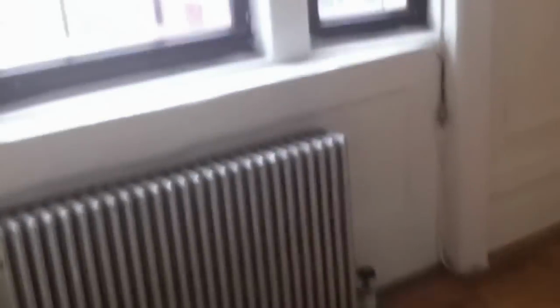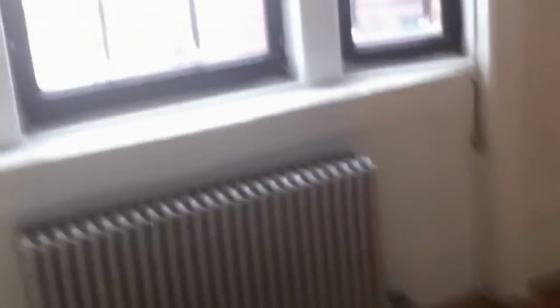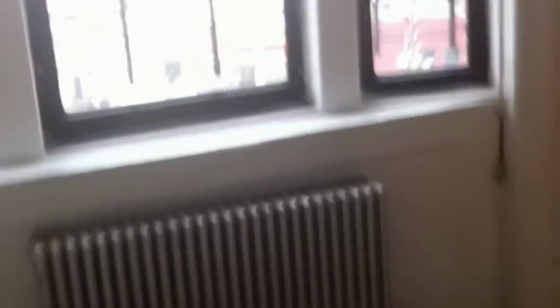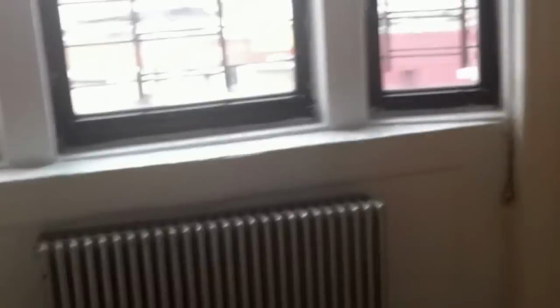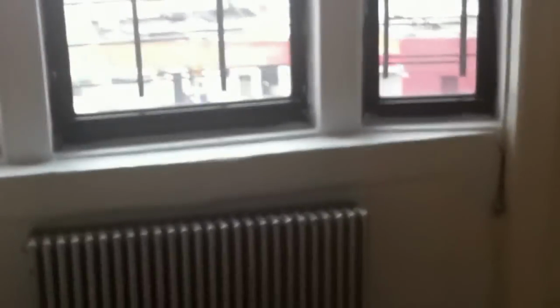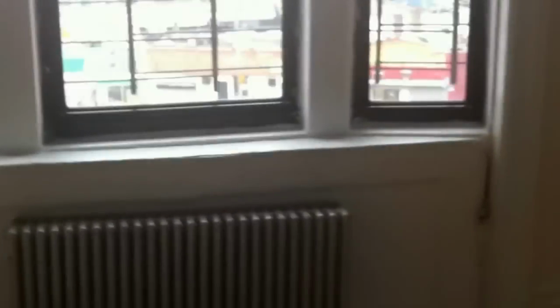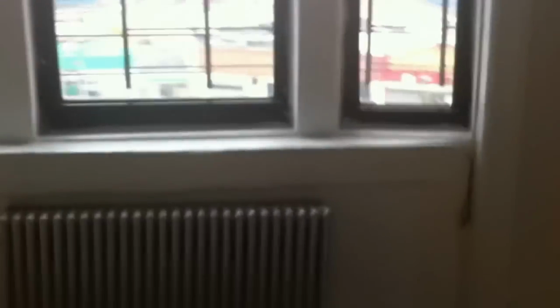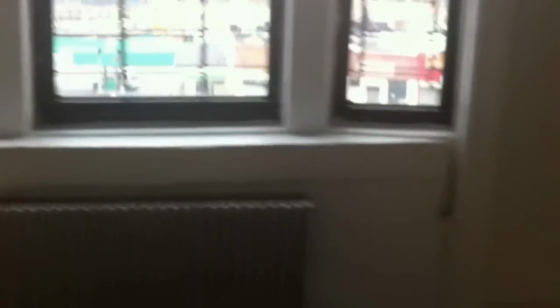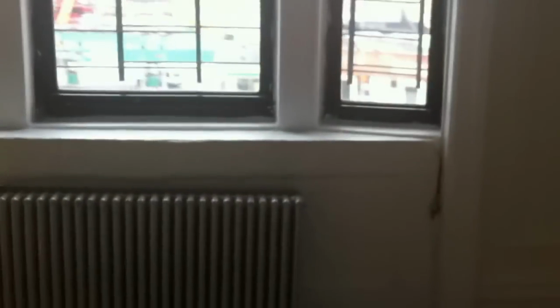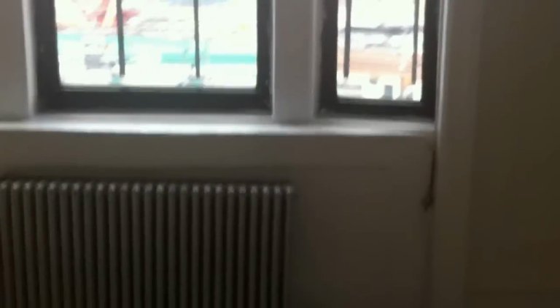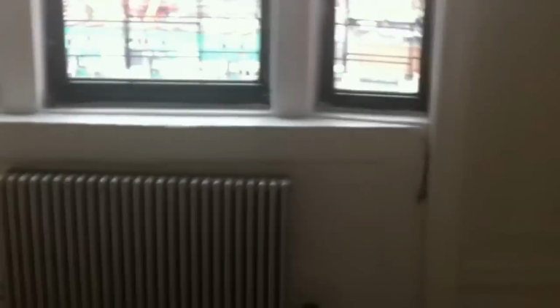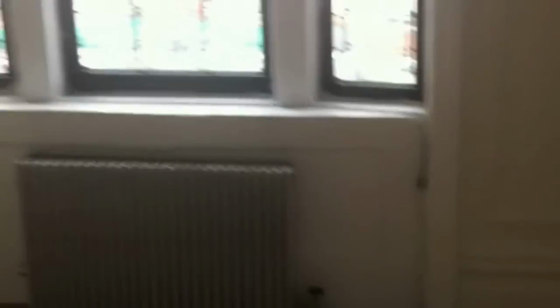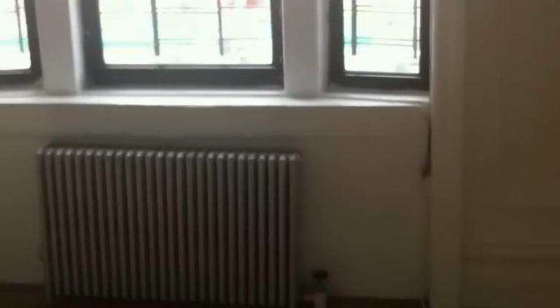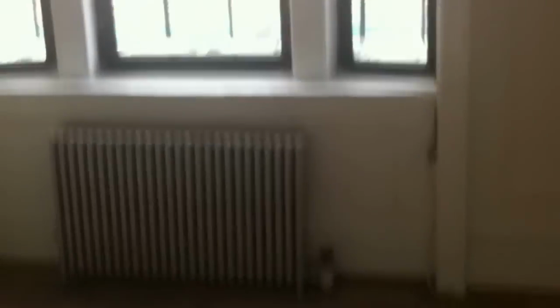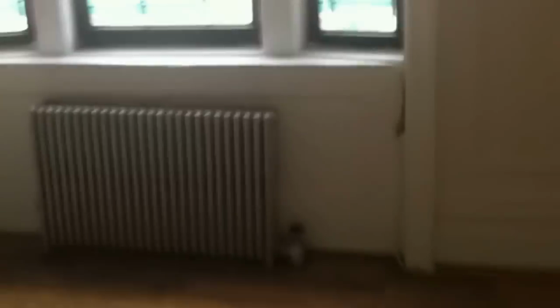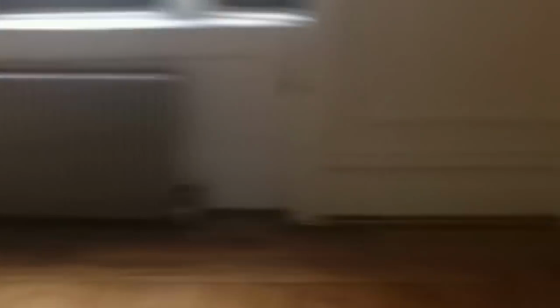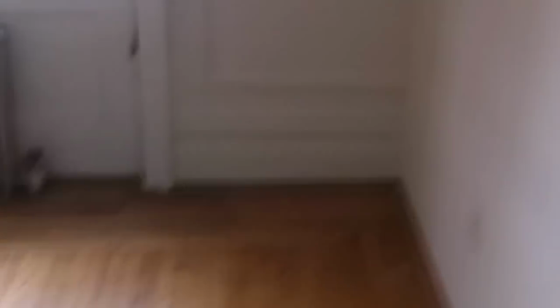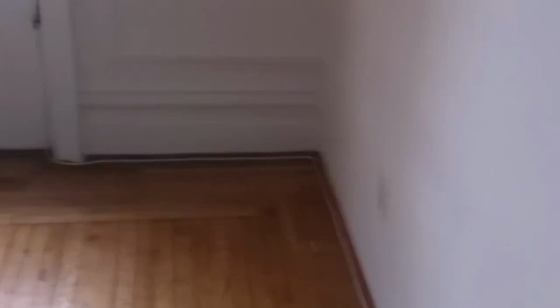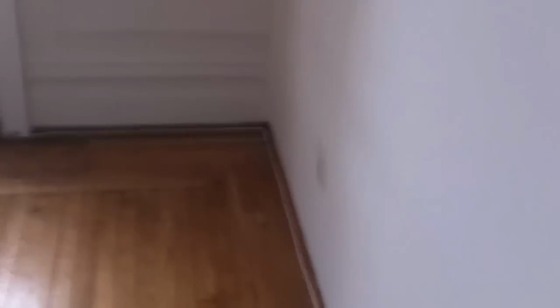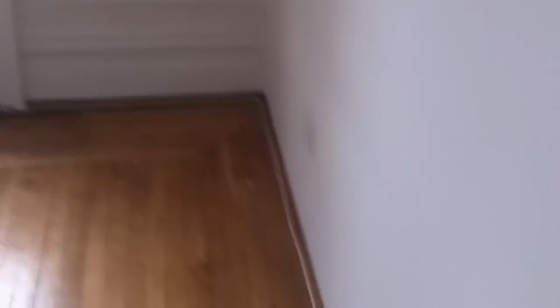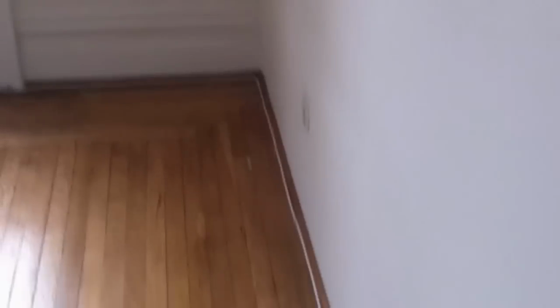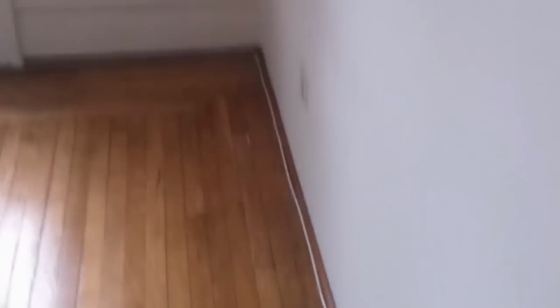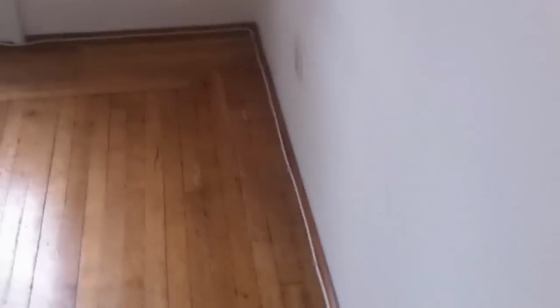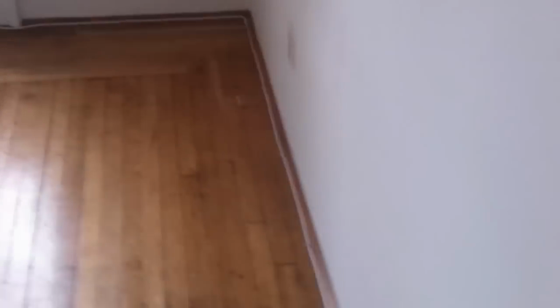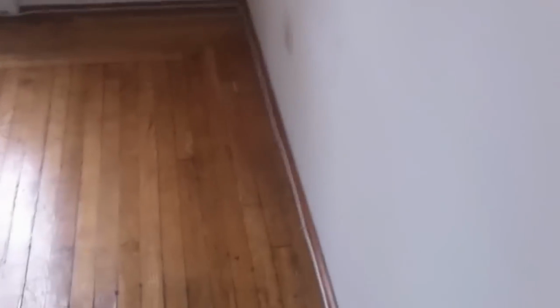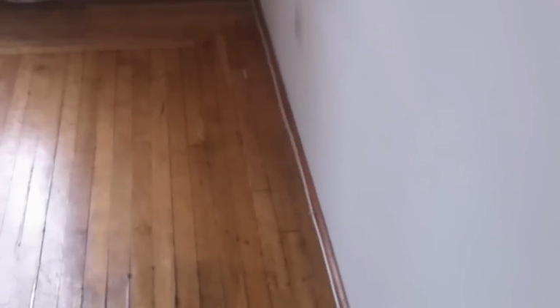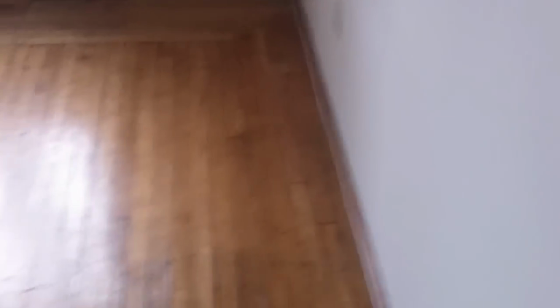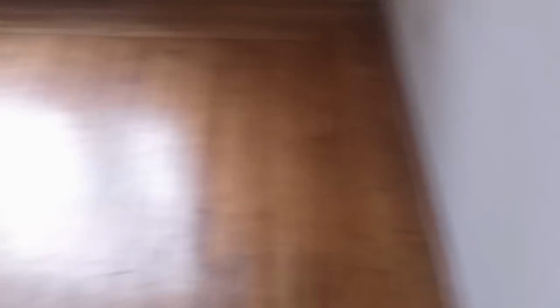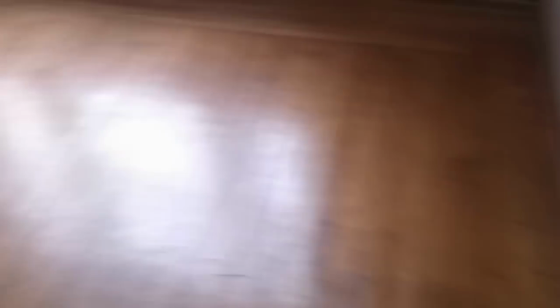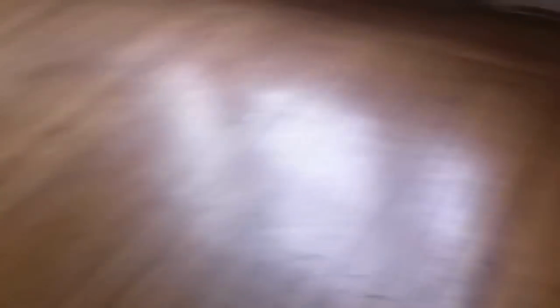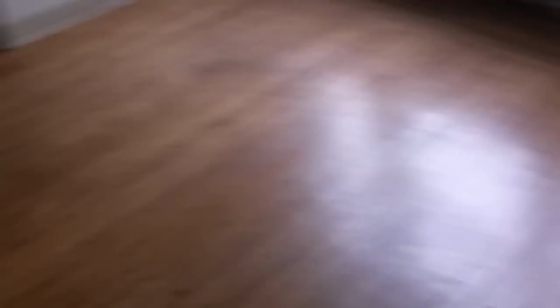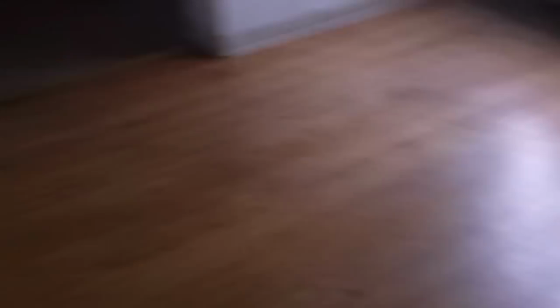This living room might be a little bit smaller than some of the others we've seen. We could probably make it work, I think.